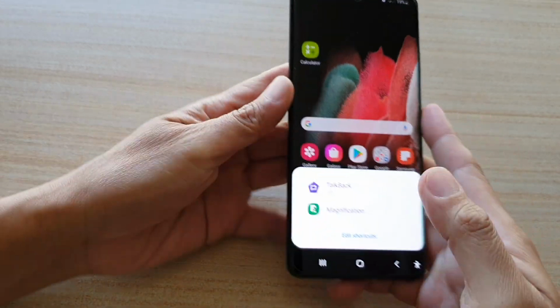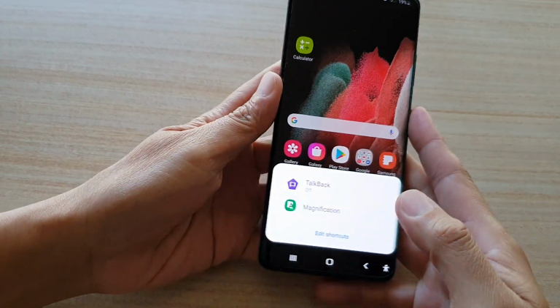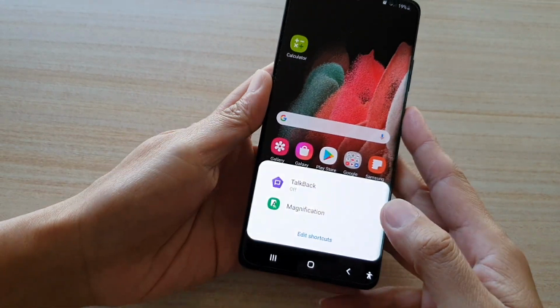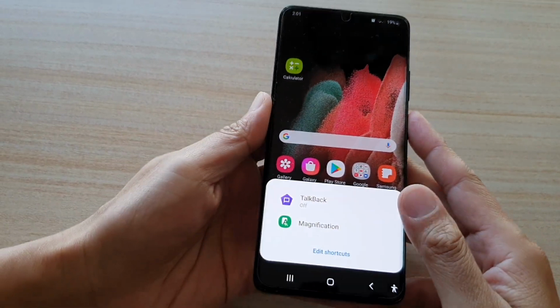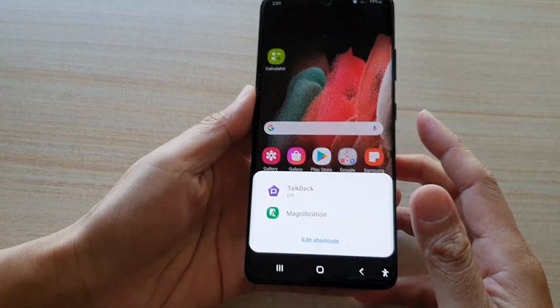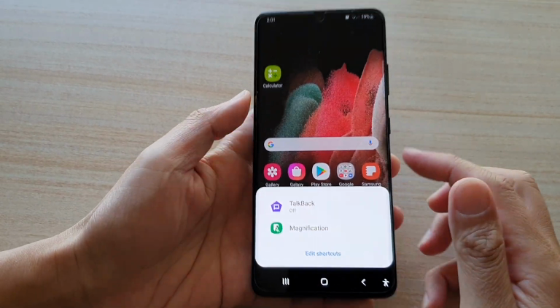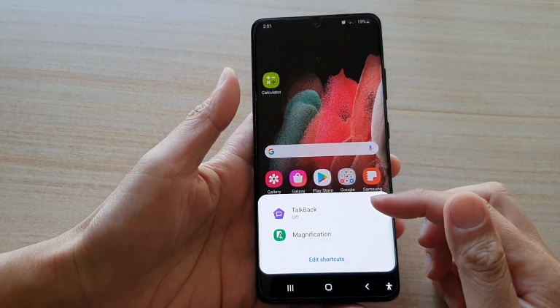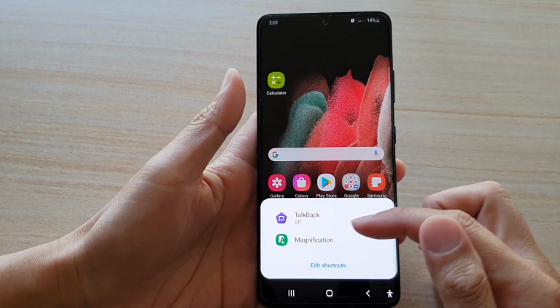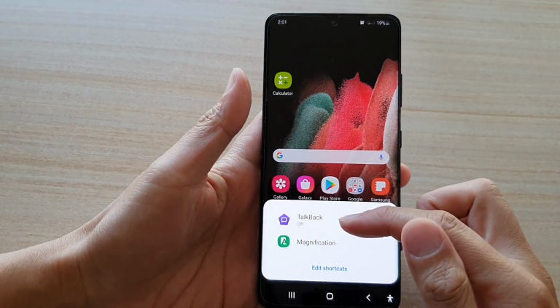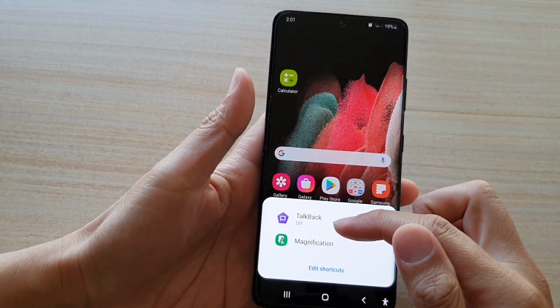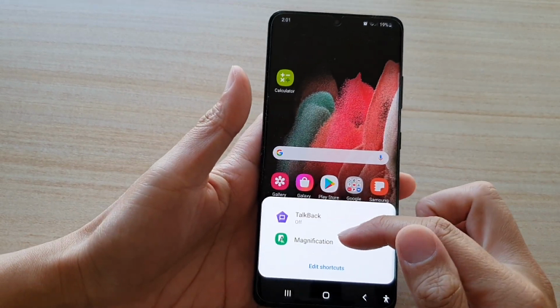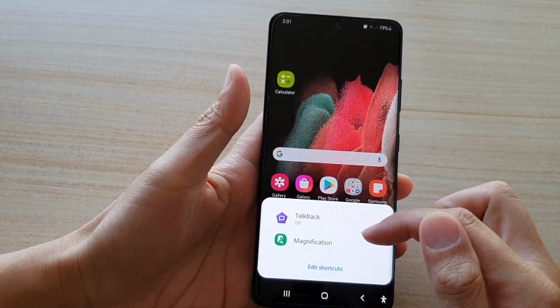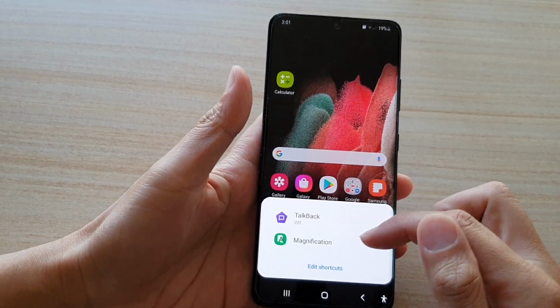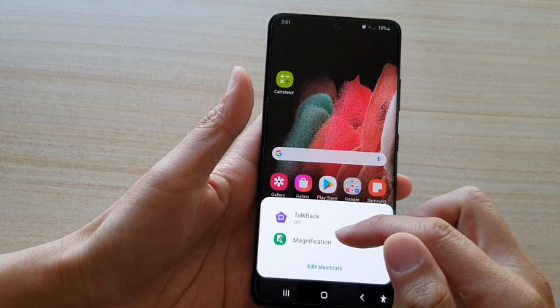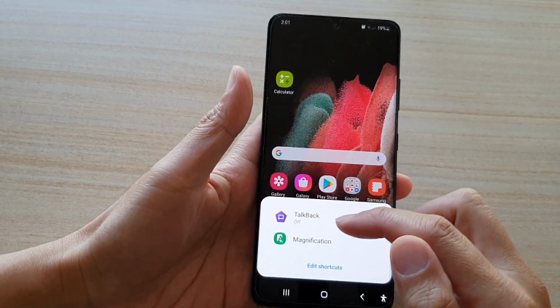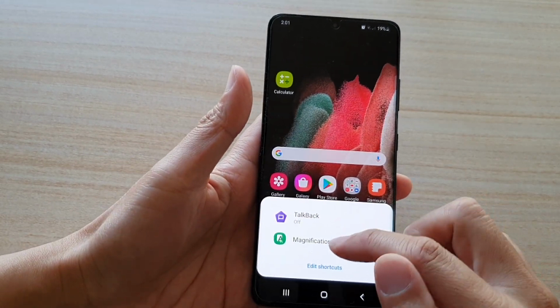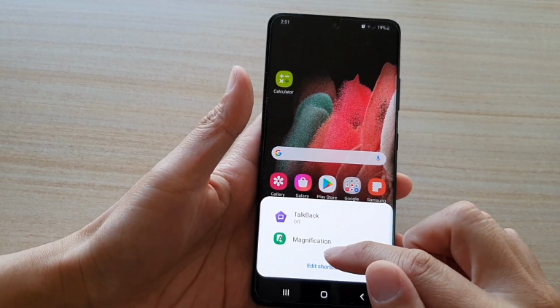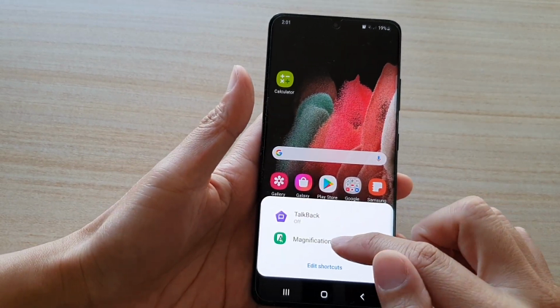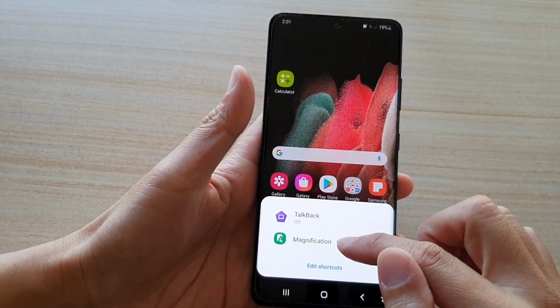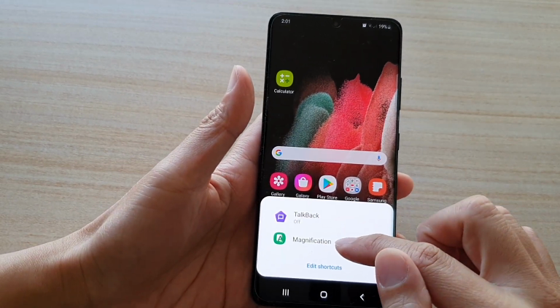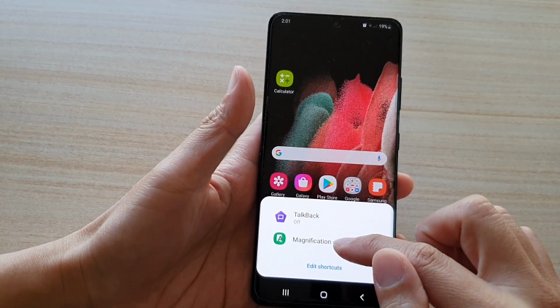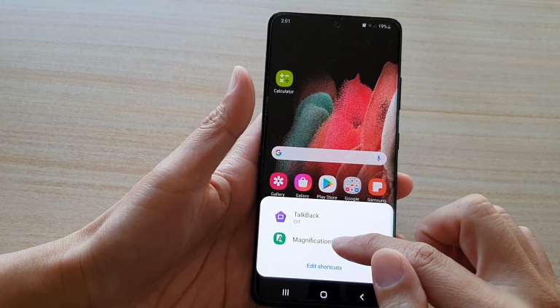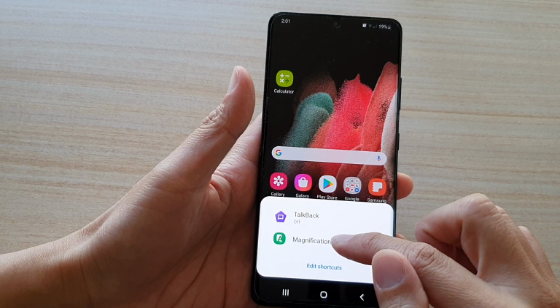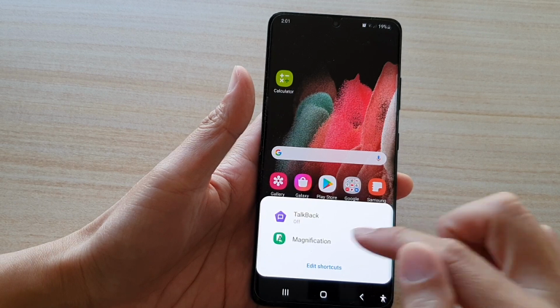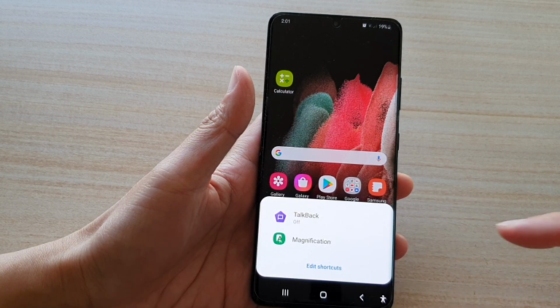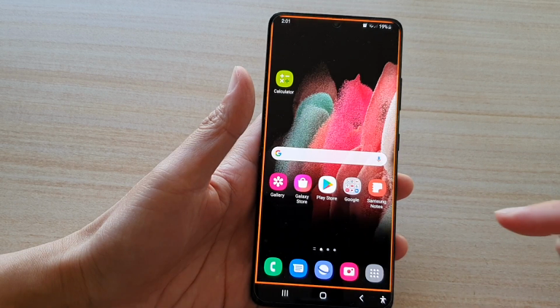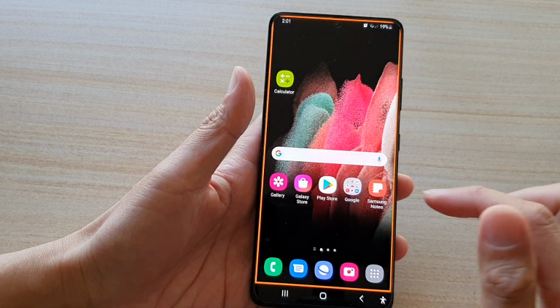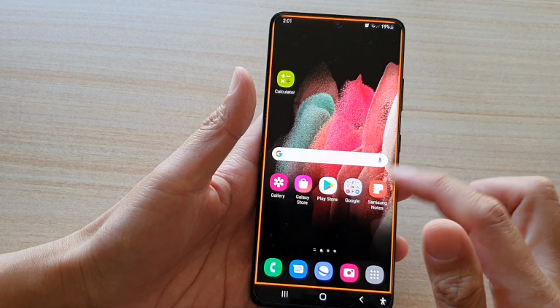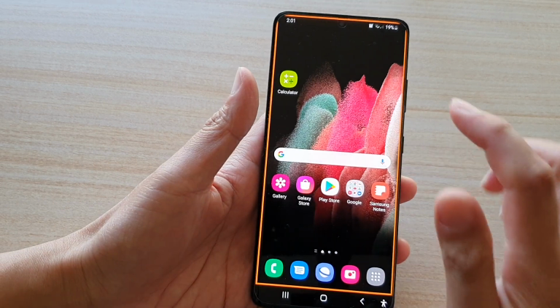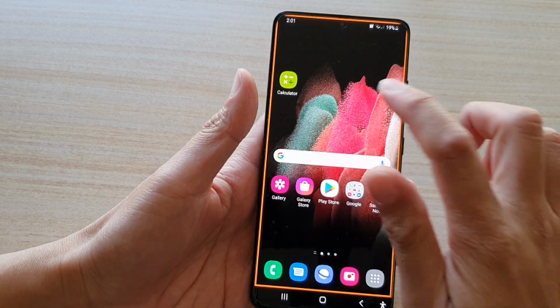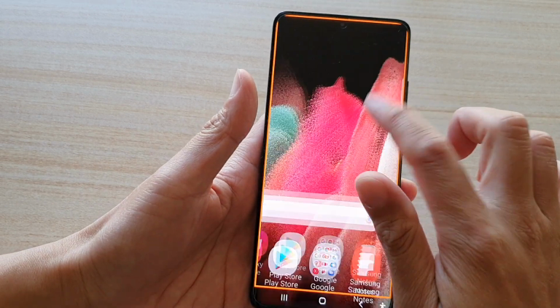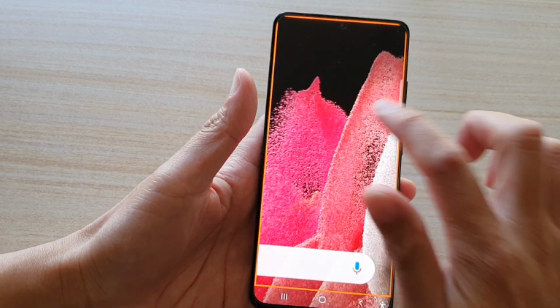It will then pop up a menu and you can tap on magnification. And that's it.